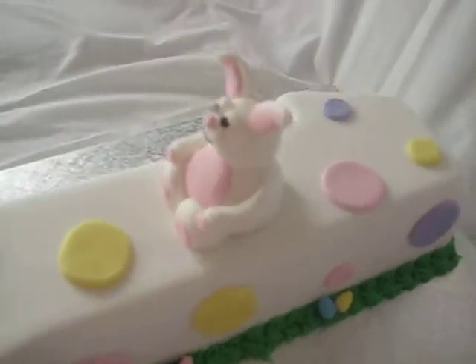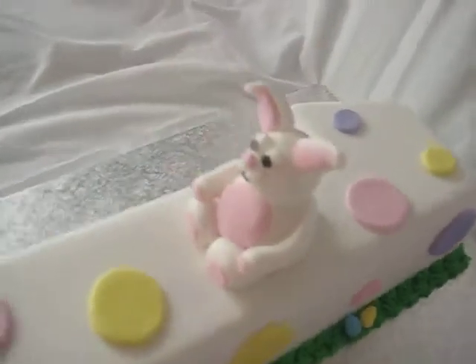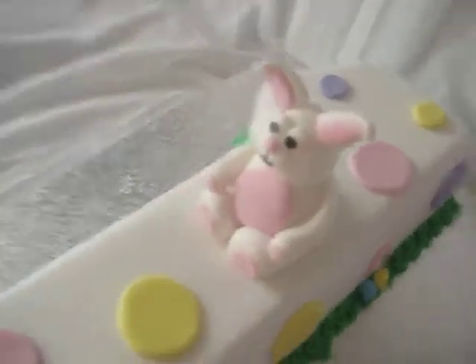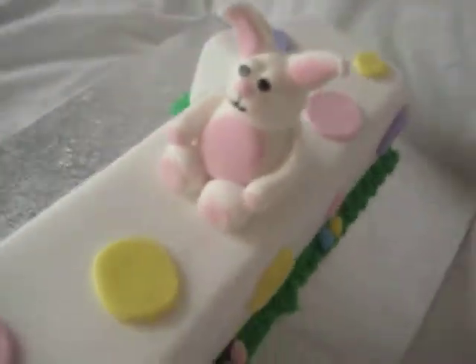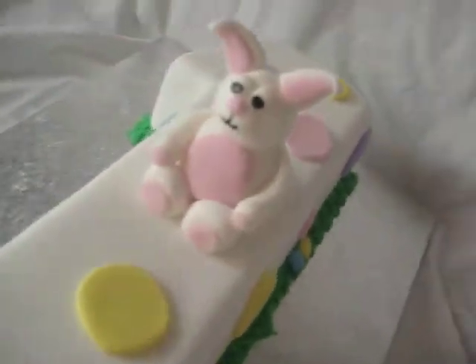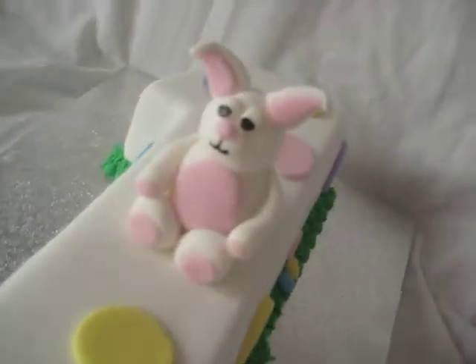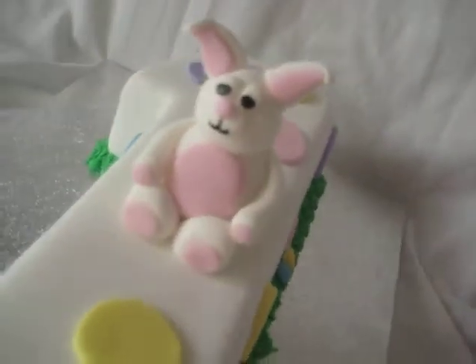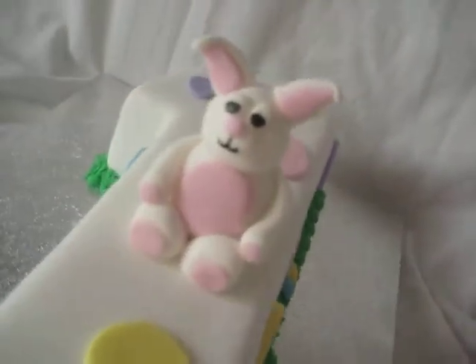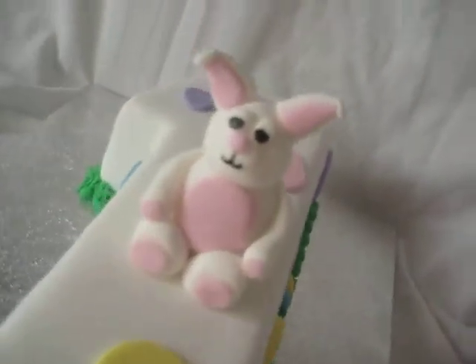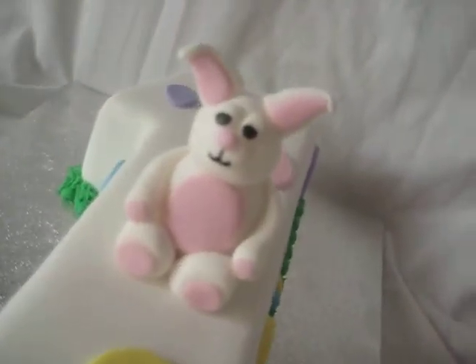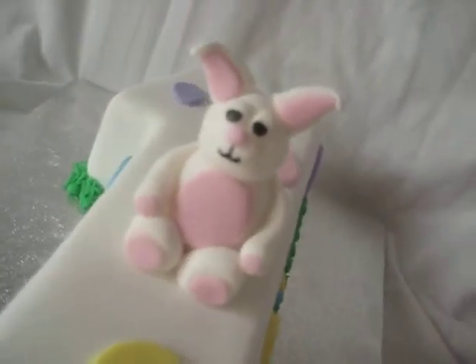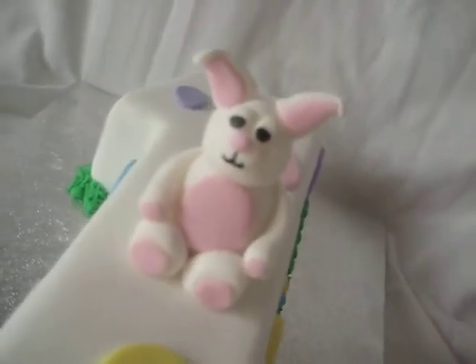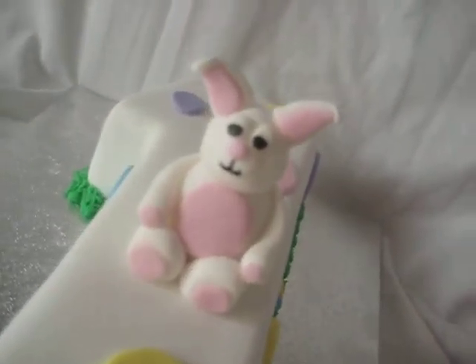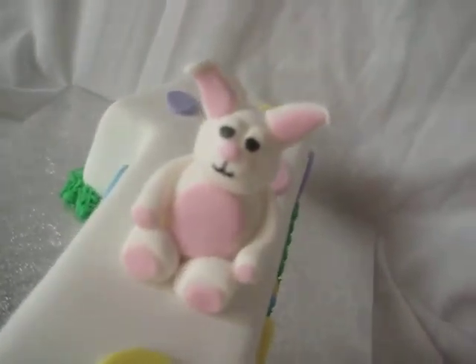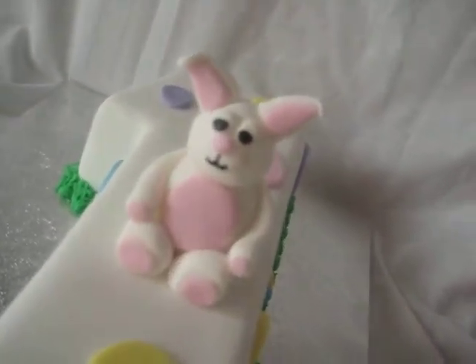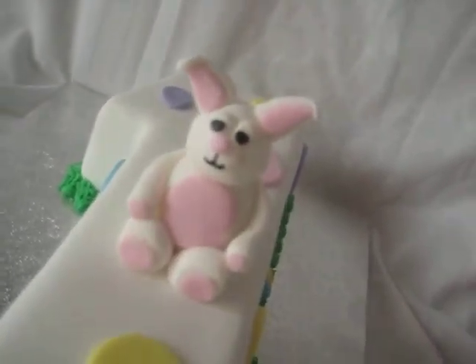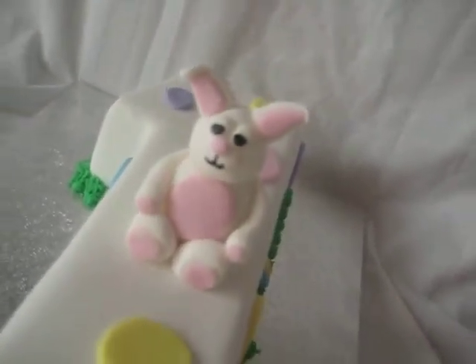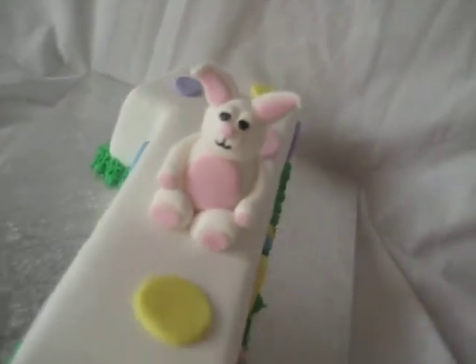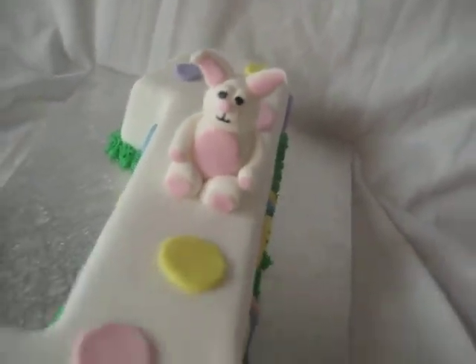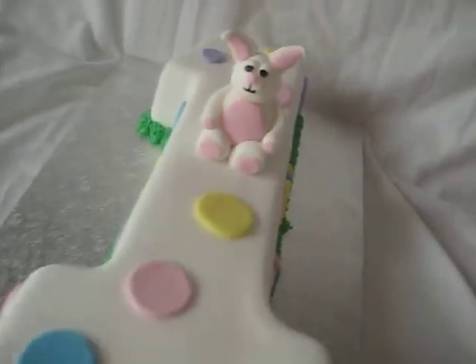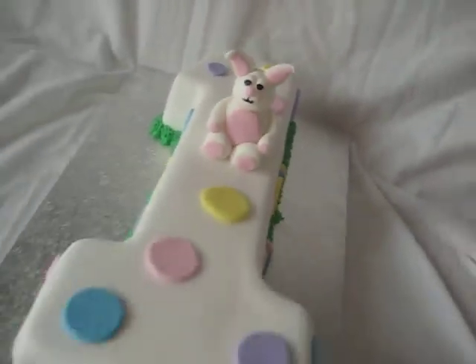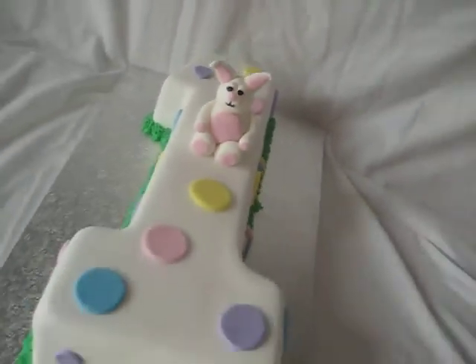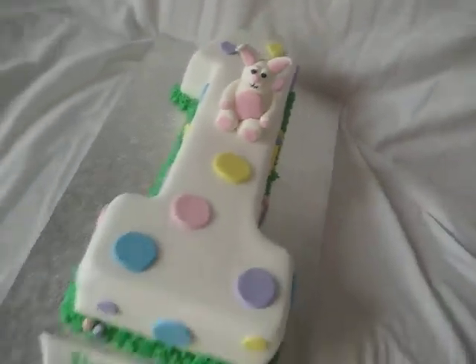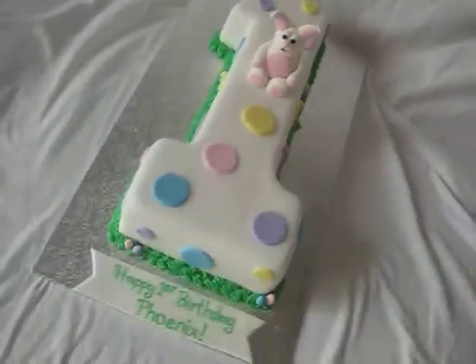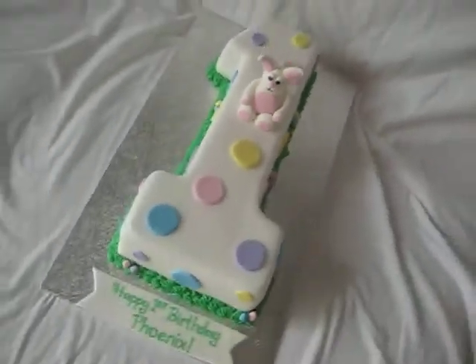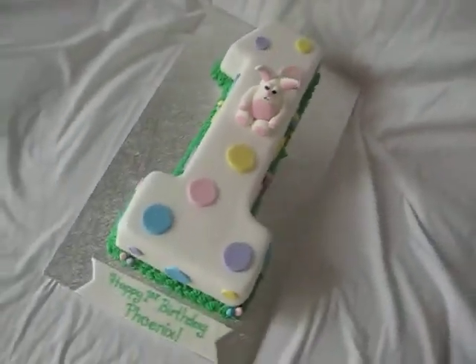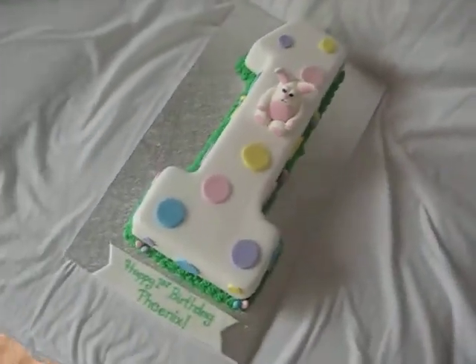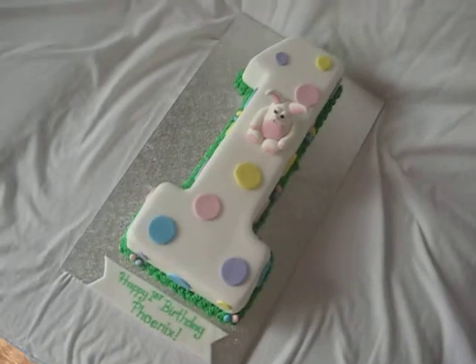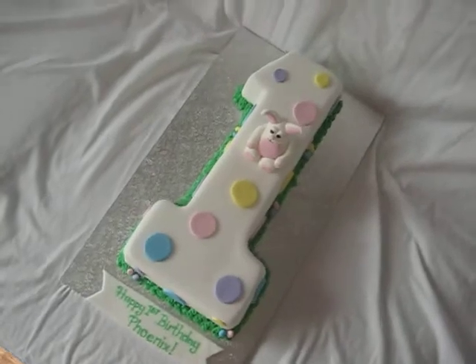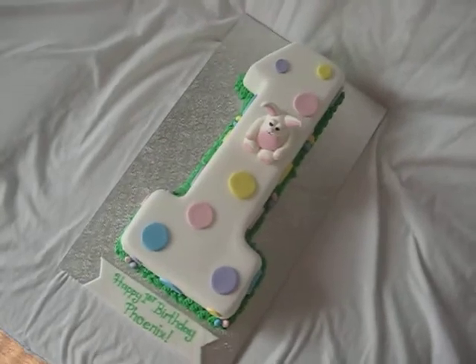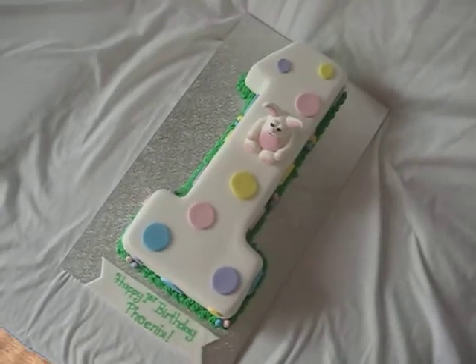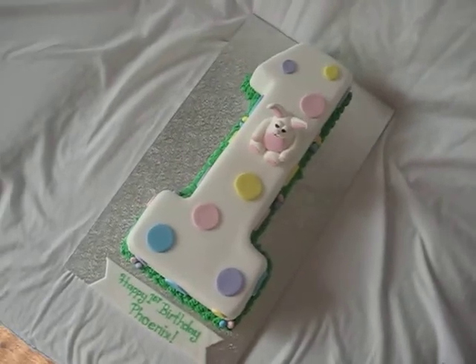That's their little bunny figurine again. Top view.